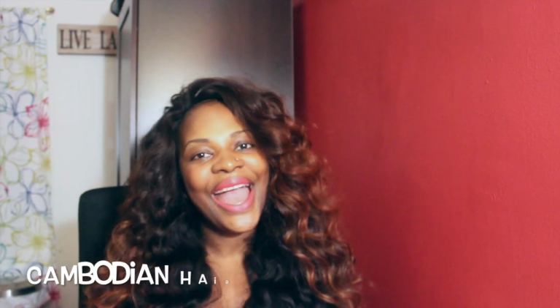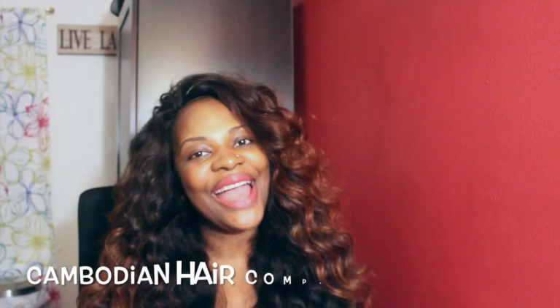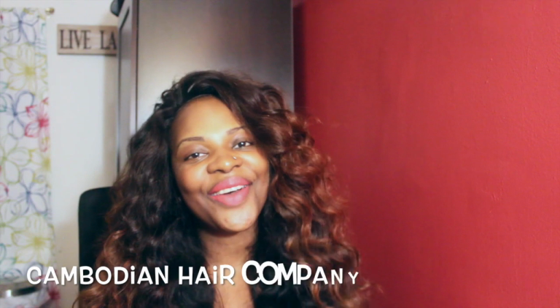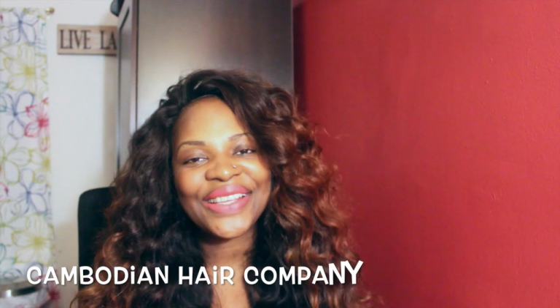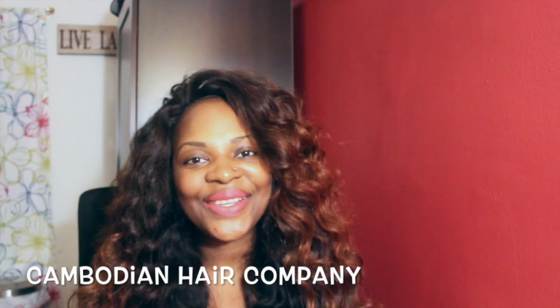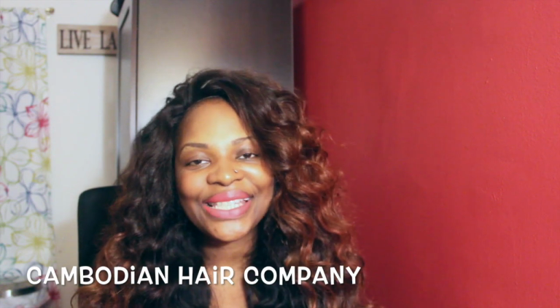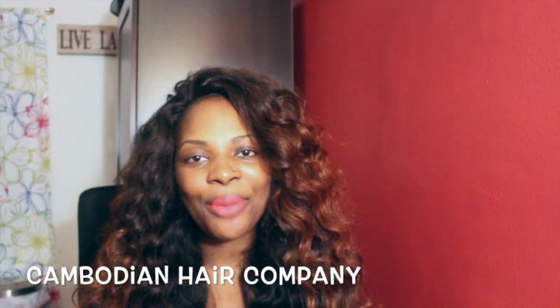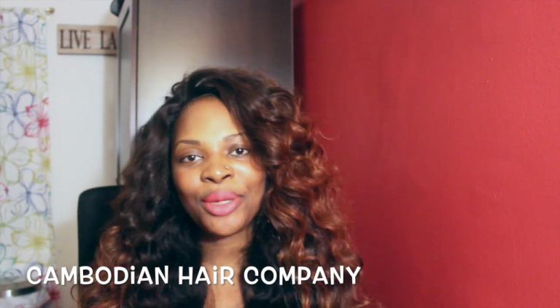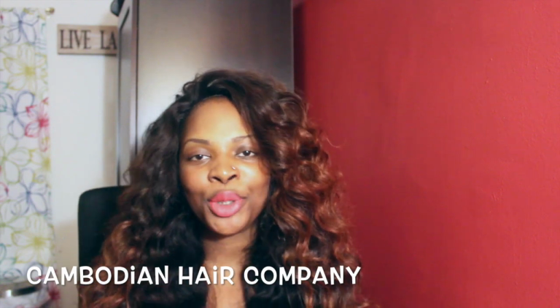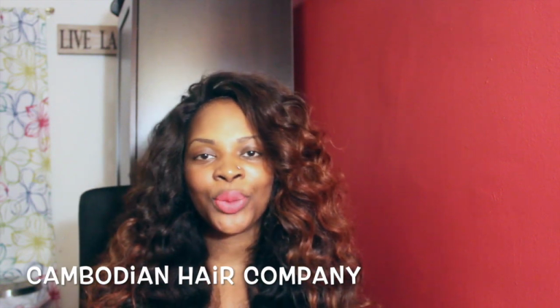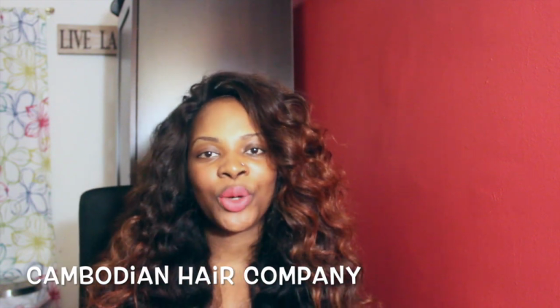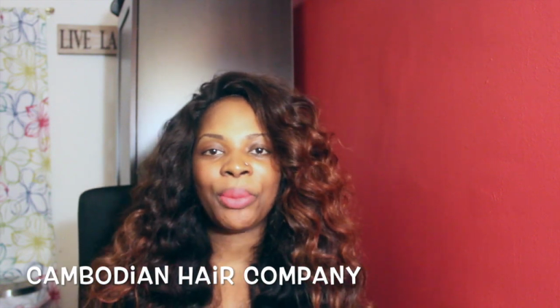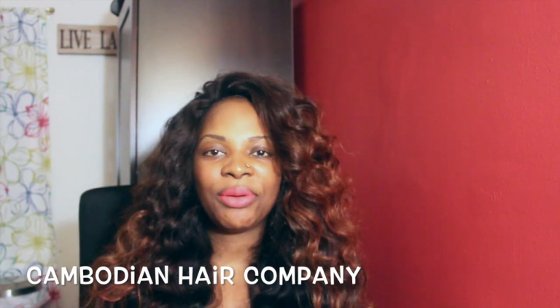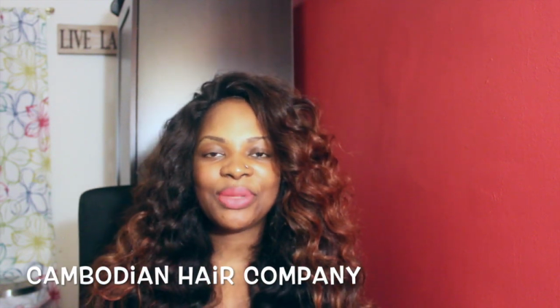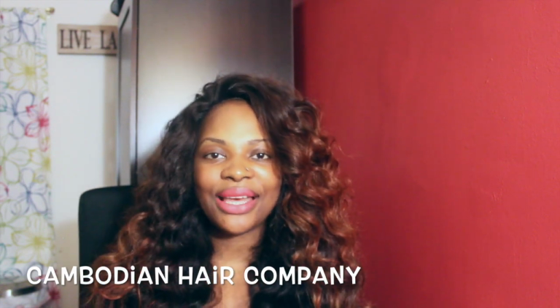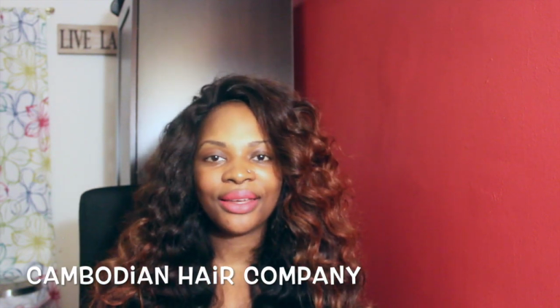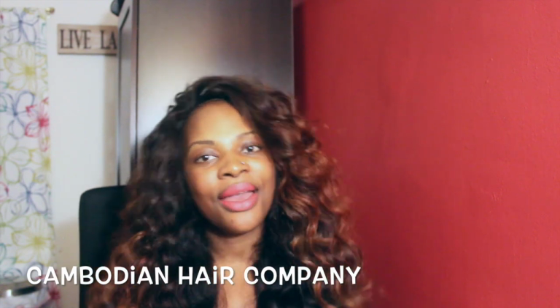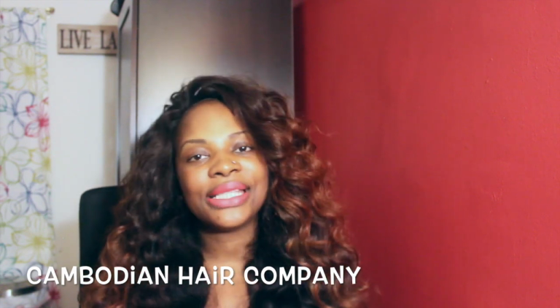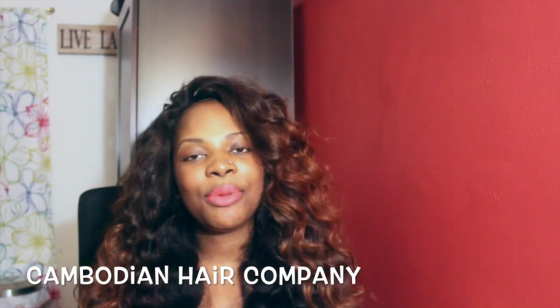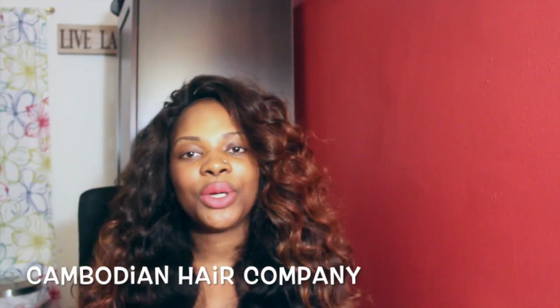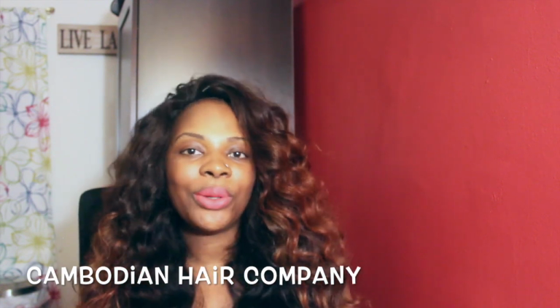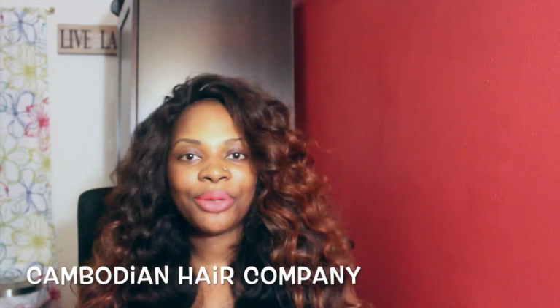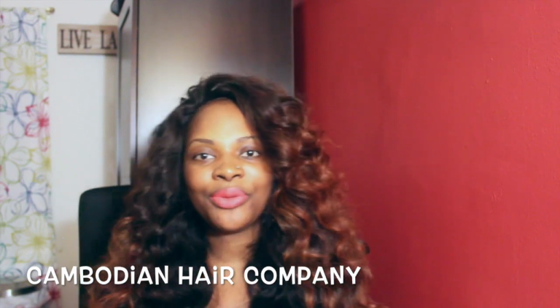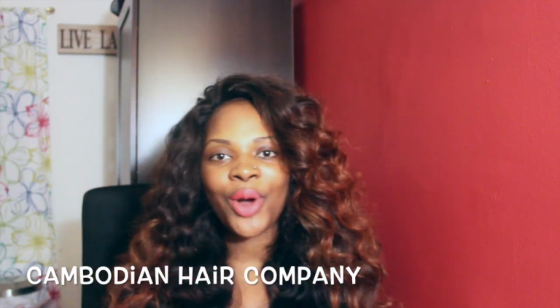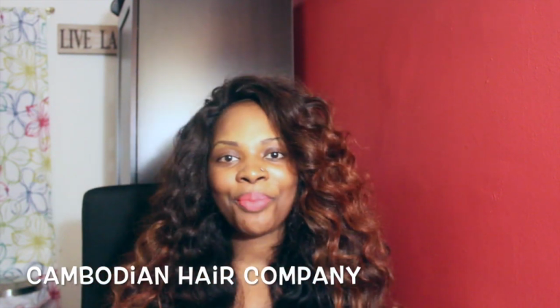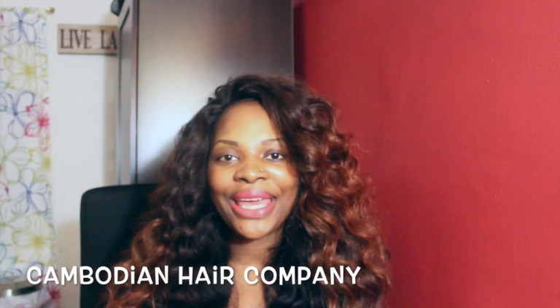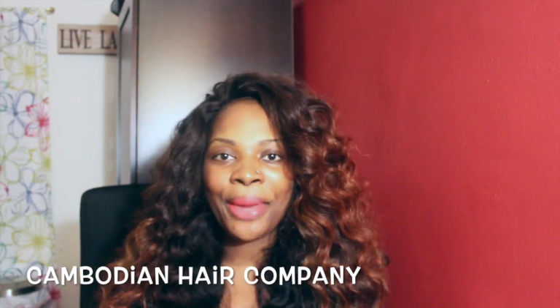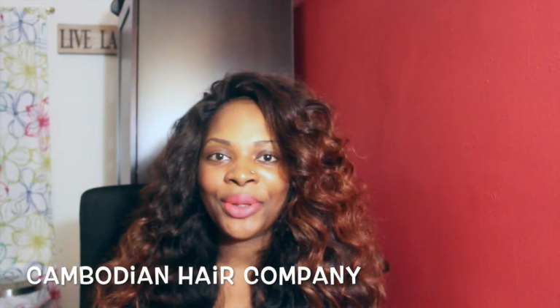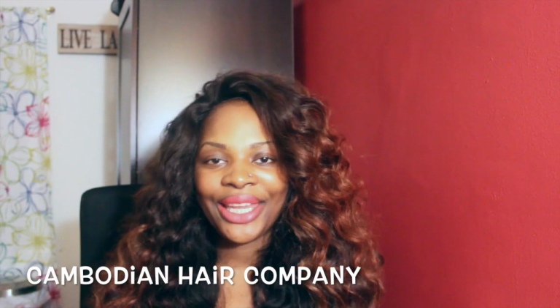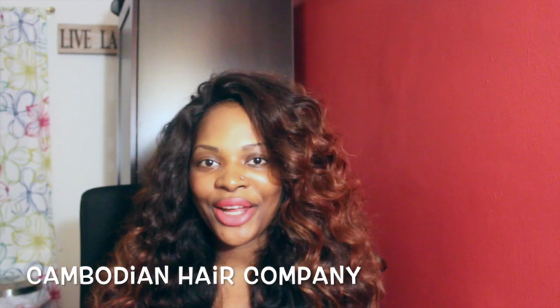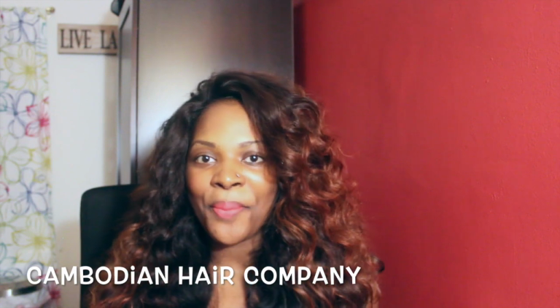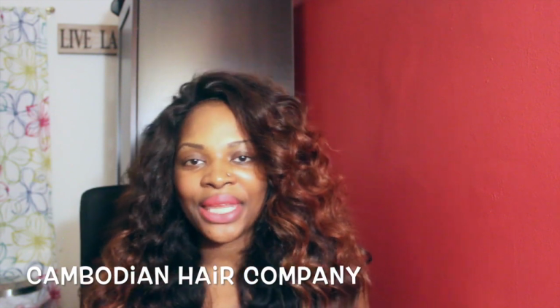Hi y'all, thanks for tuning in to Got Me A Beauty 101. My name is Min Sada. Today I'm doing a one-on-one review on my Cambodian hair company.